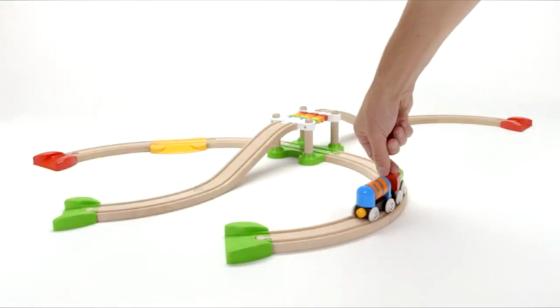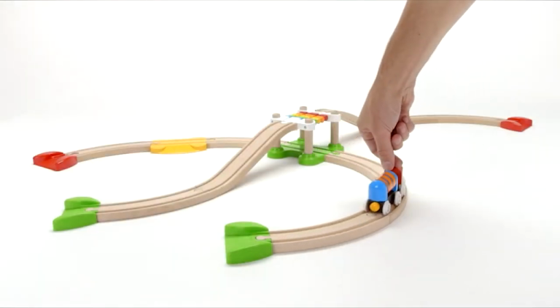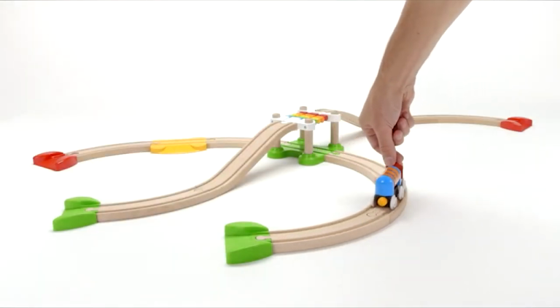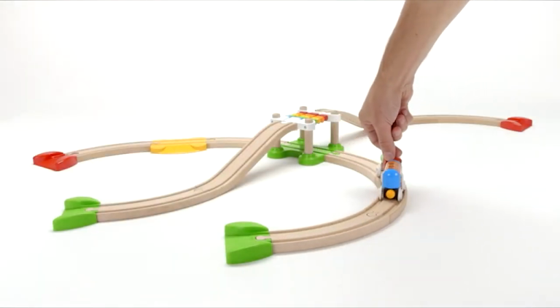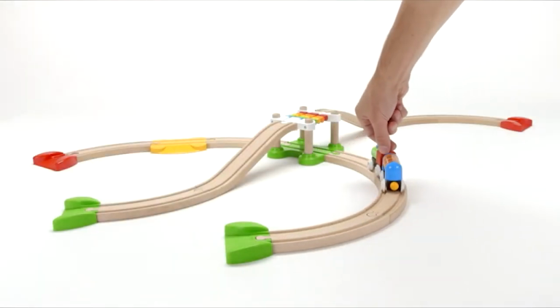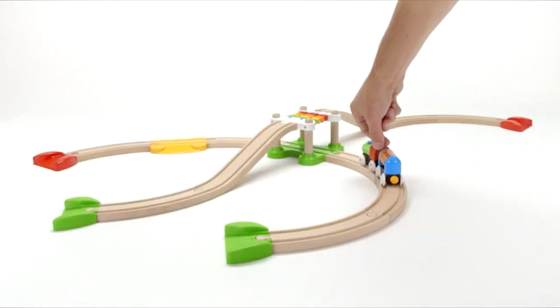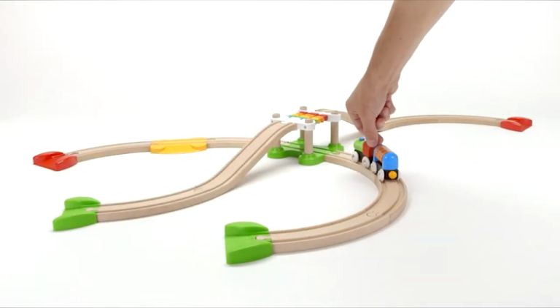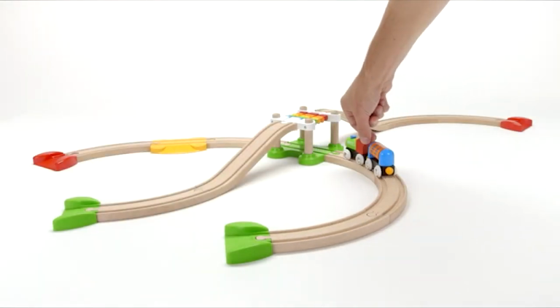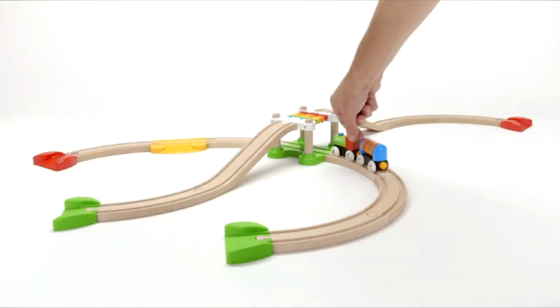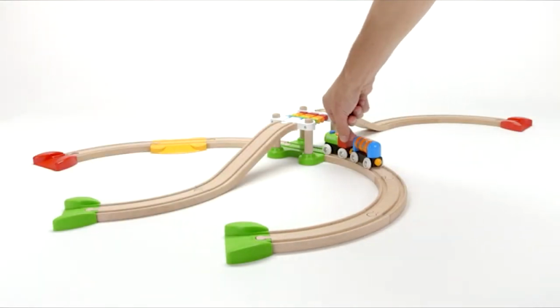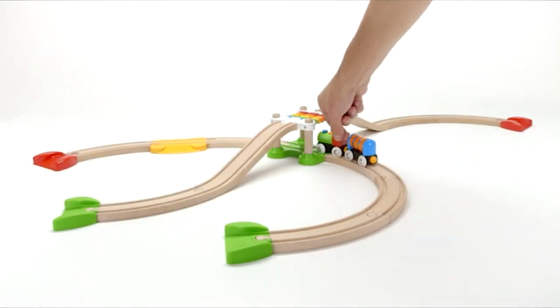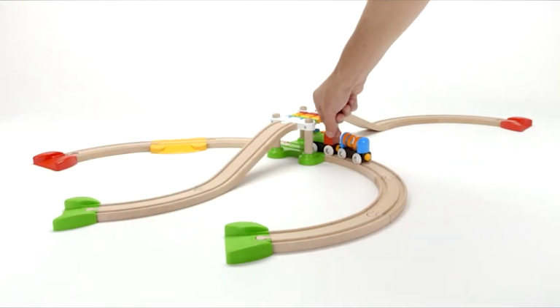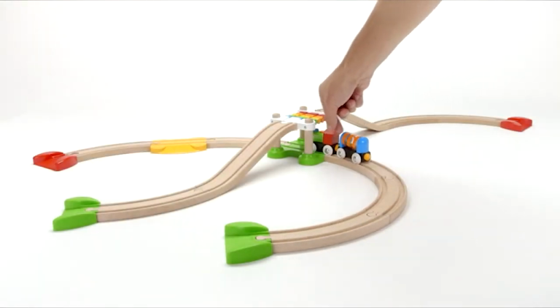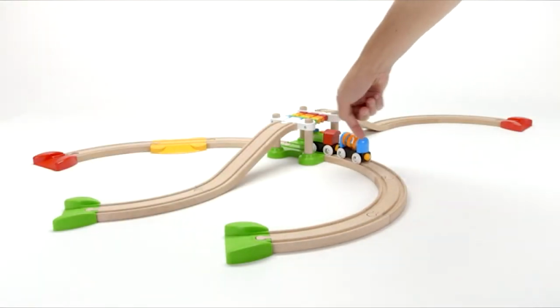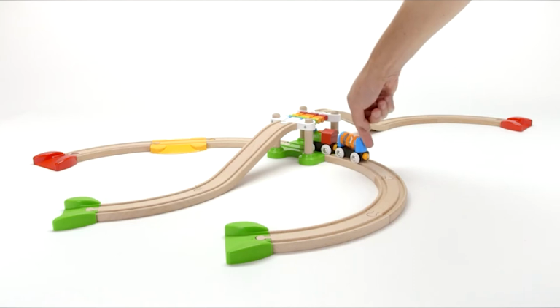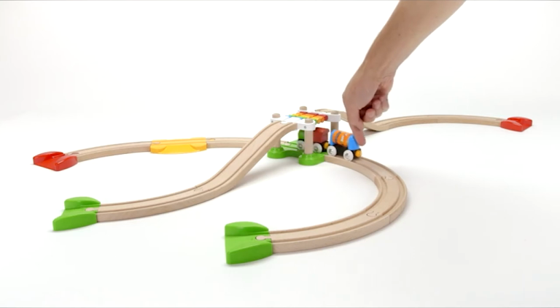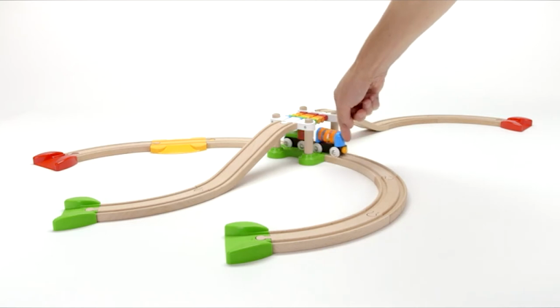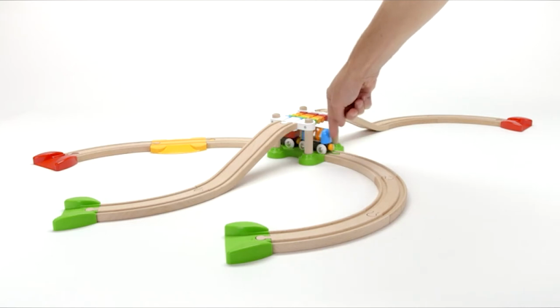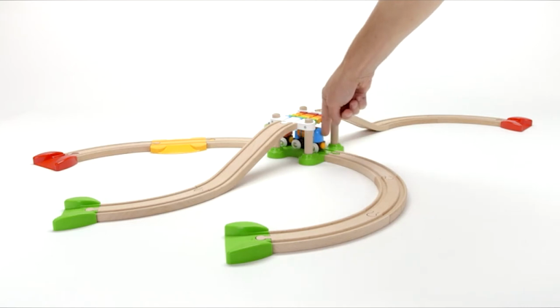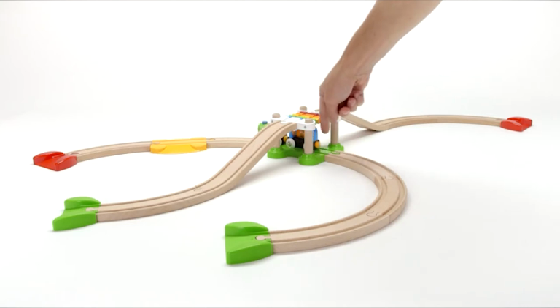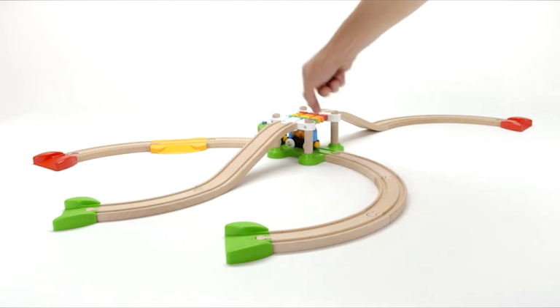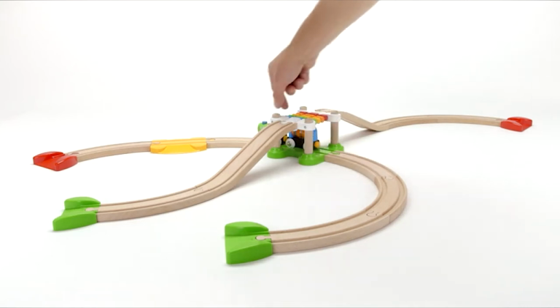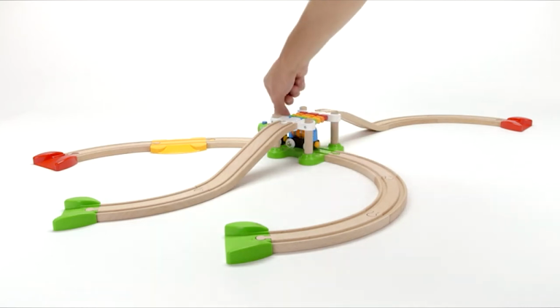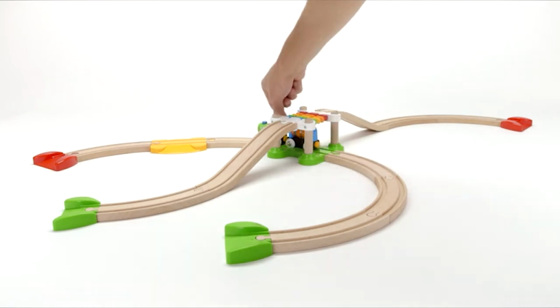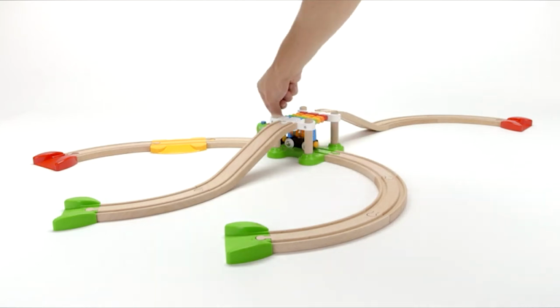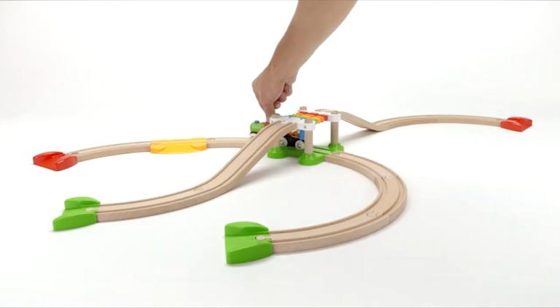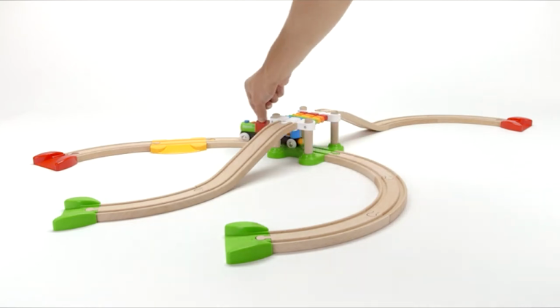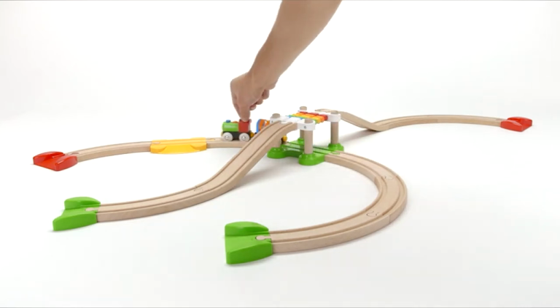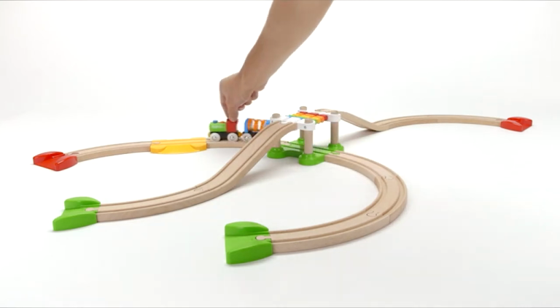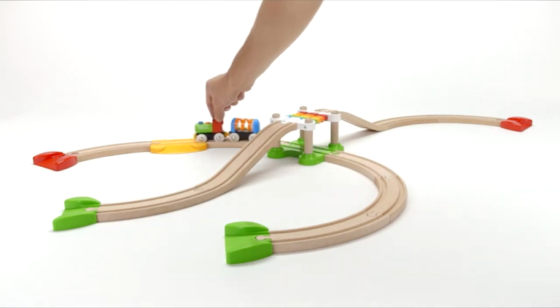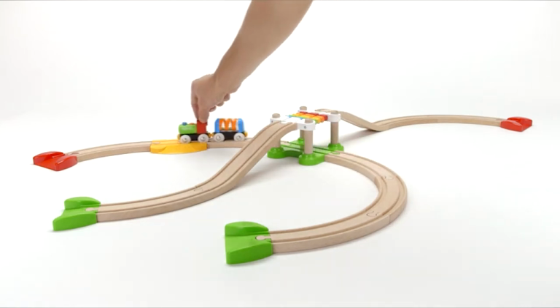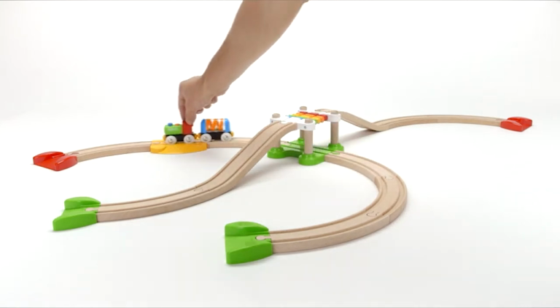Develops important skills — playing with train sets helps children to understand and learn about their environment in a fun way.